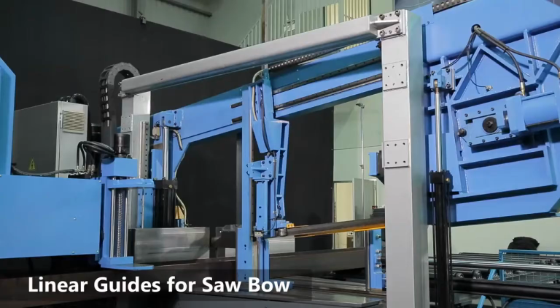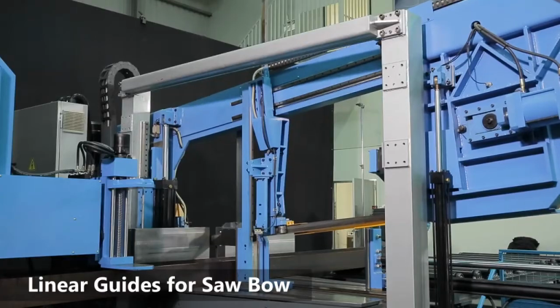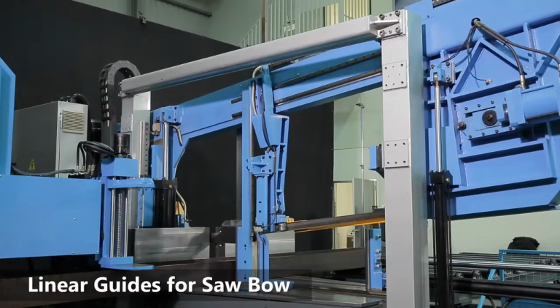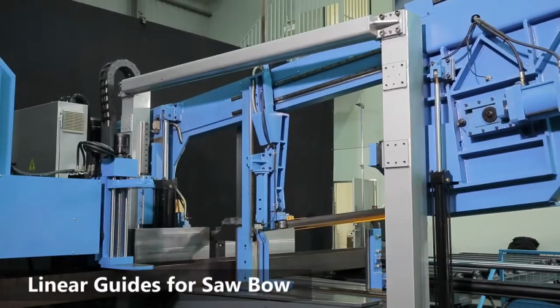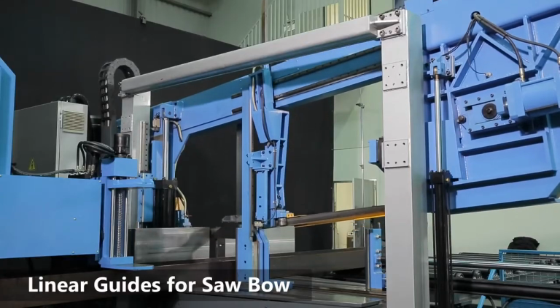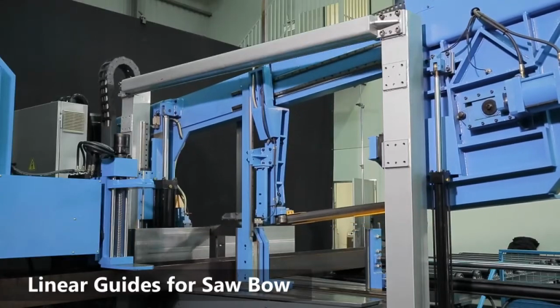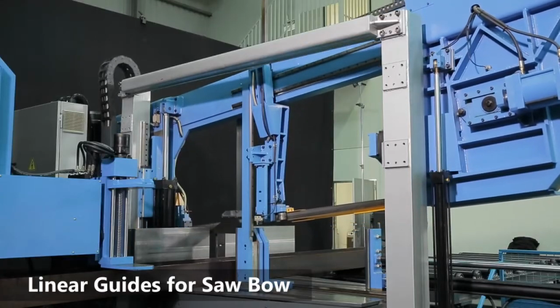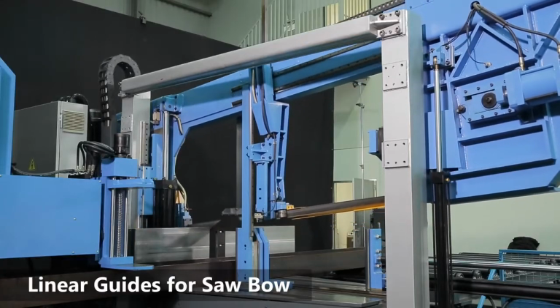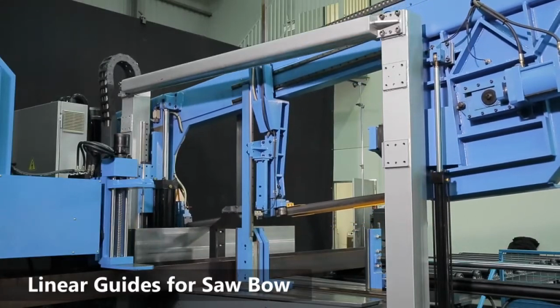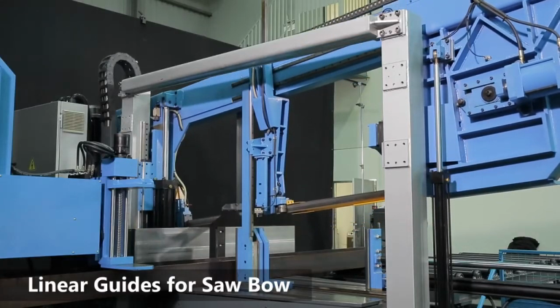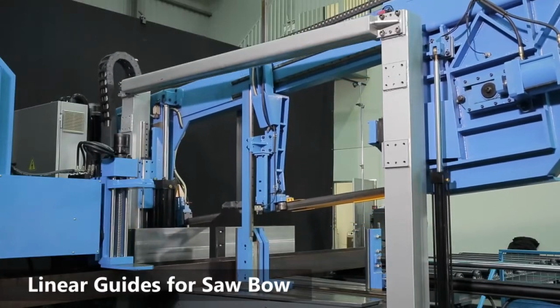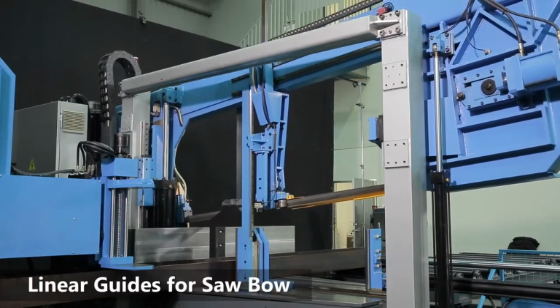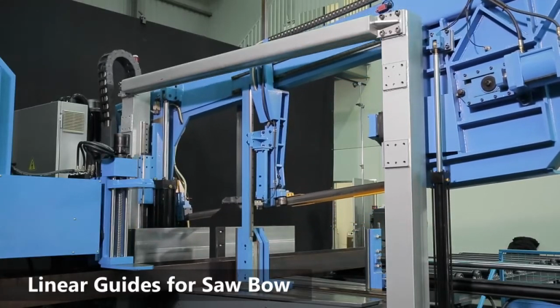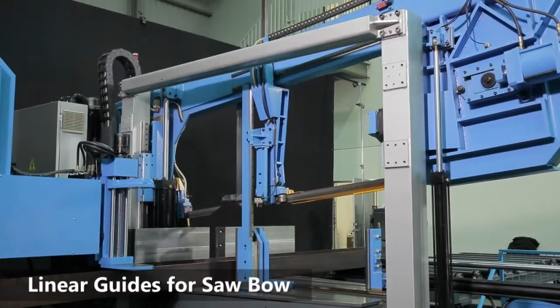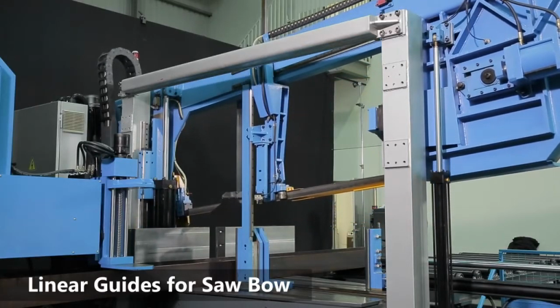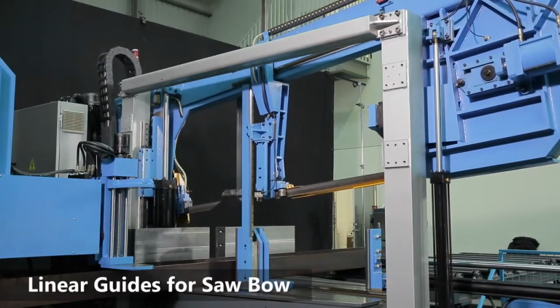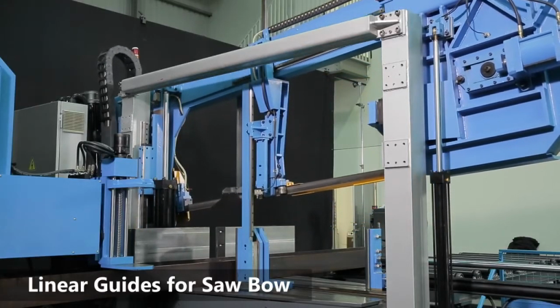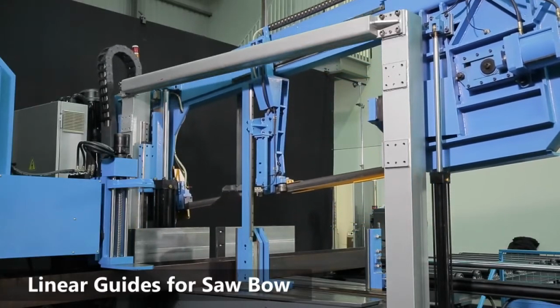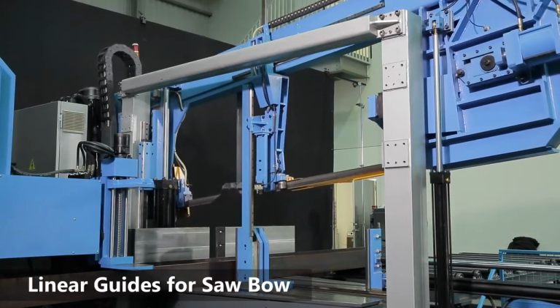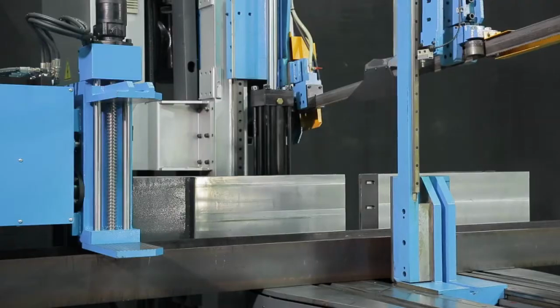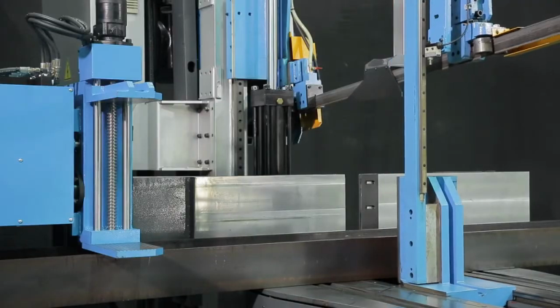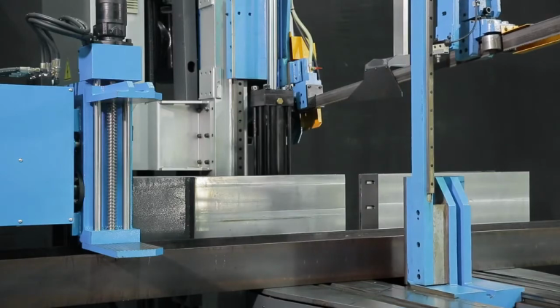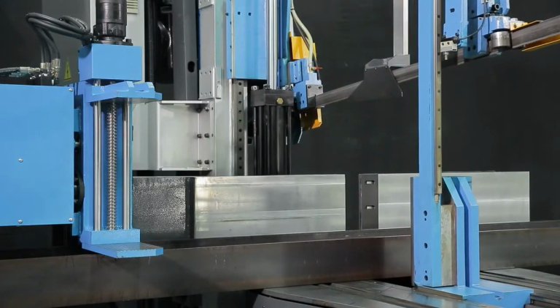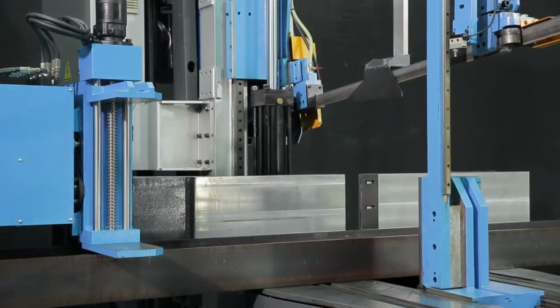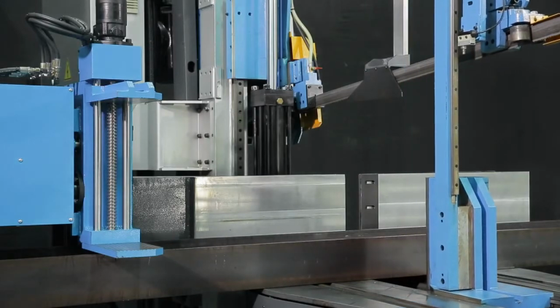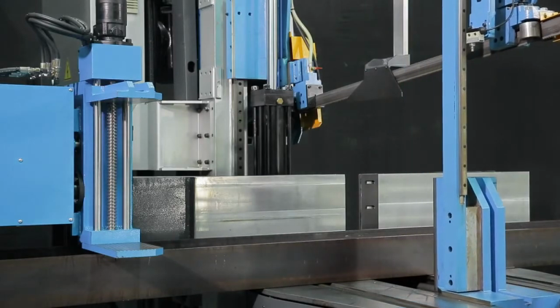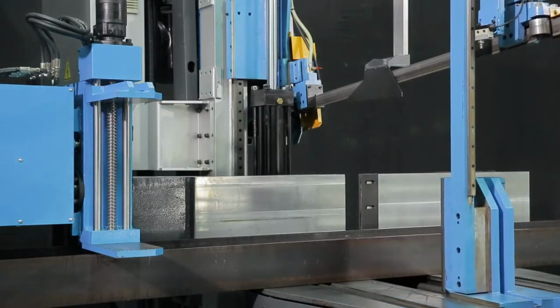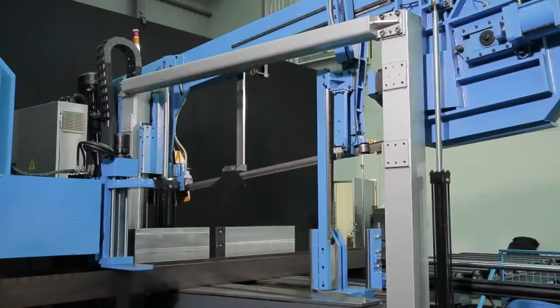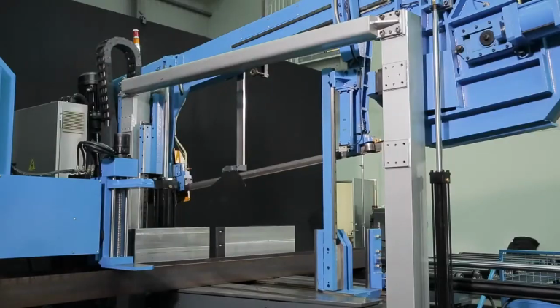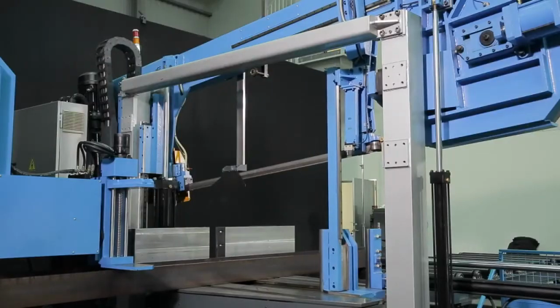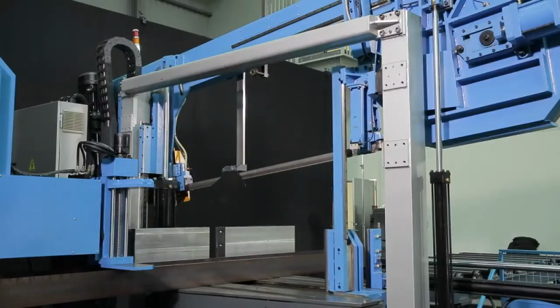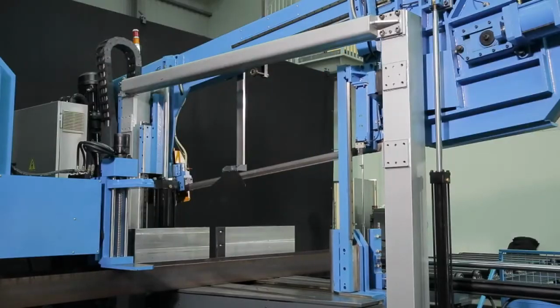This machine has linear guides for smooth, fast, and accurate up-and-down movements of the sawbow.